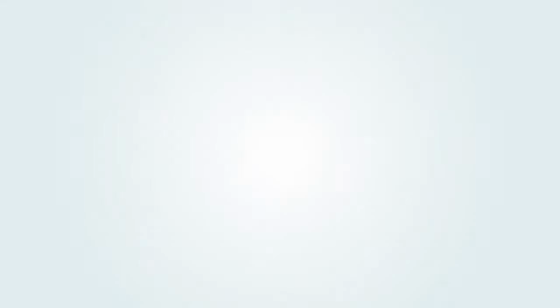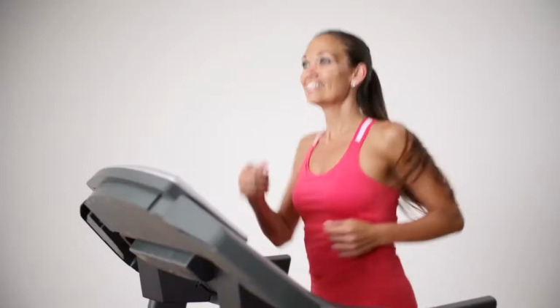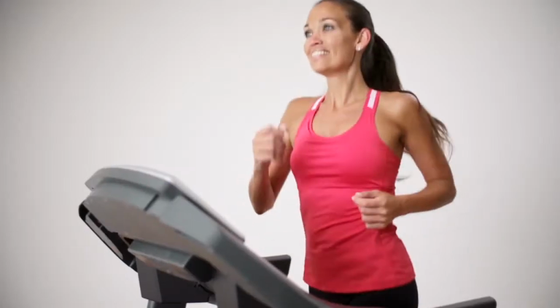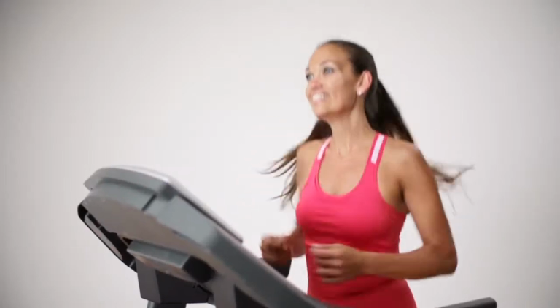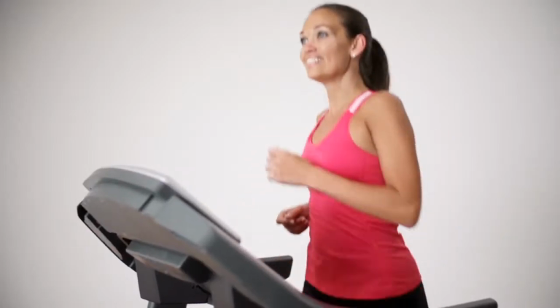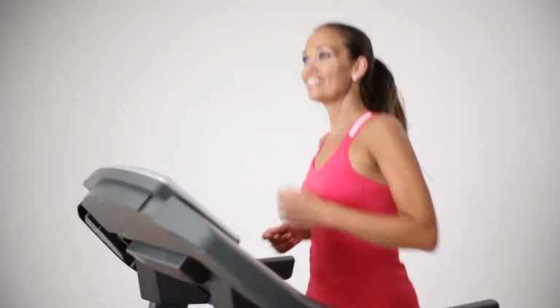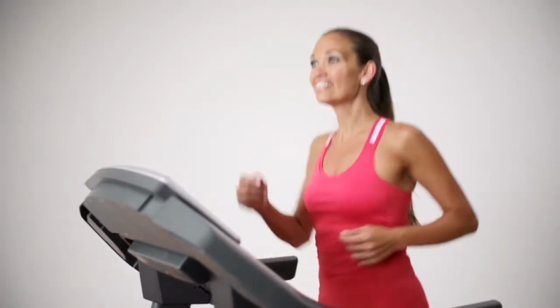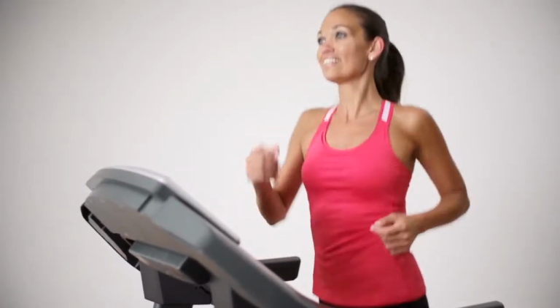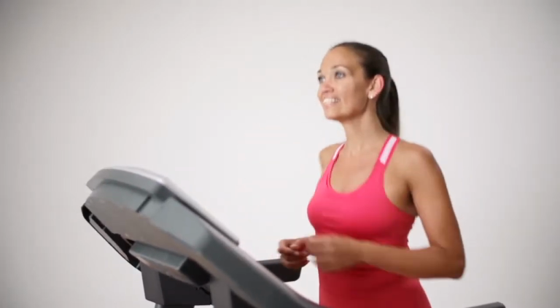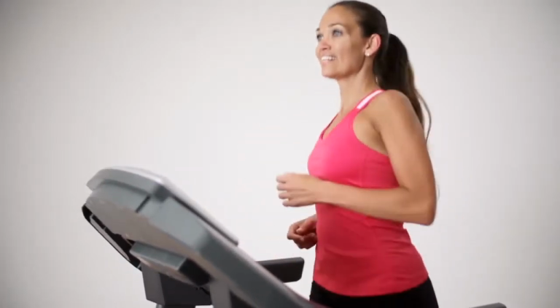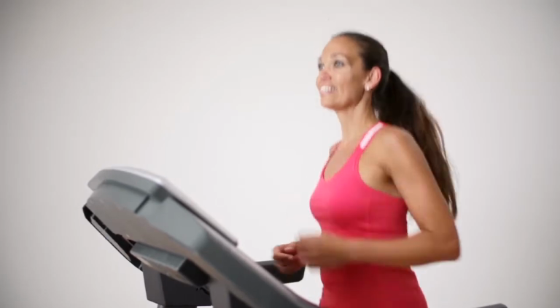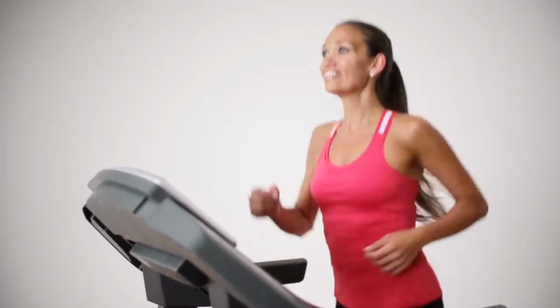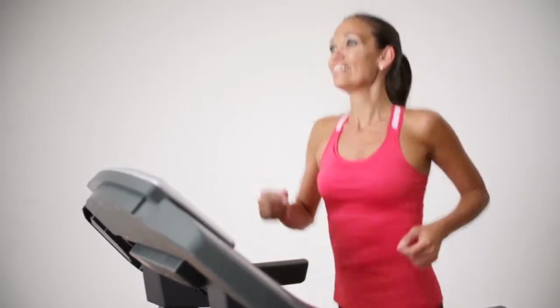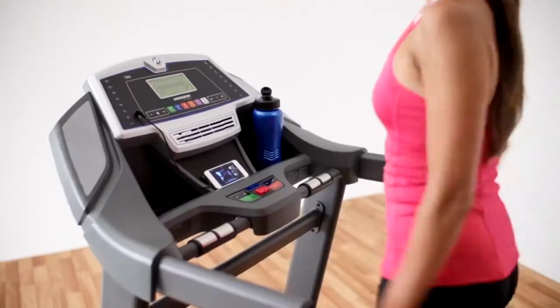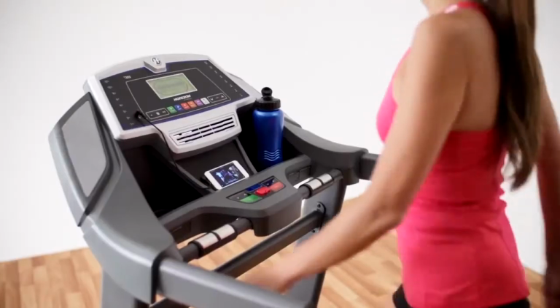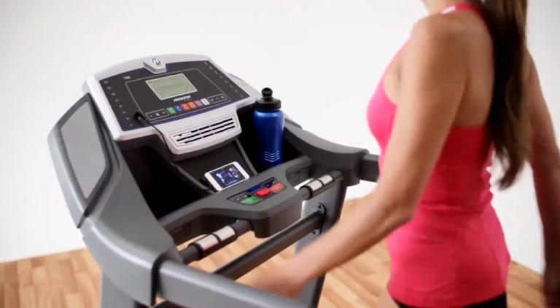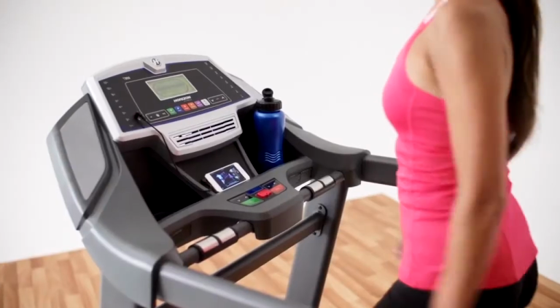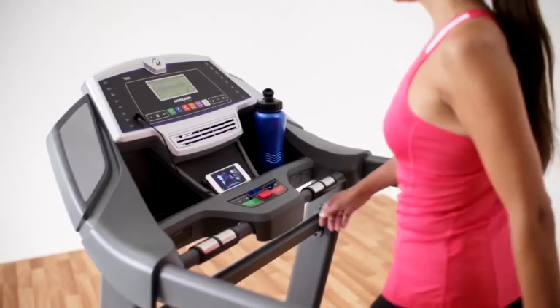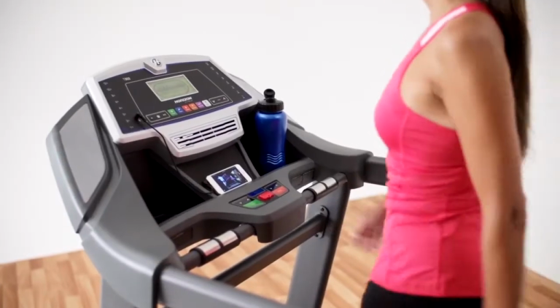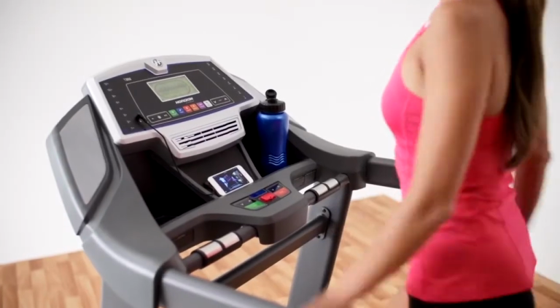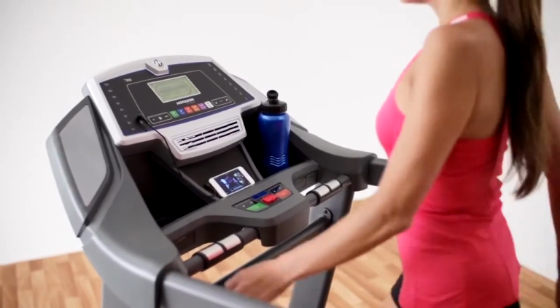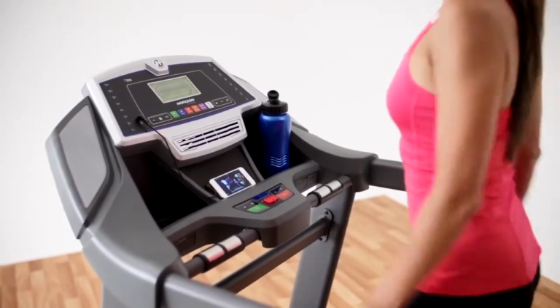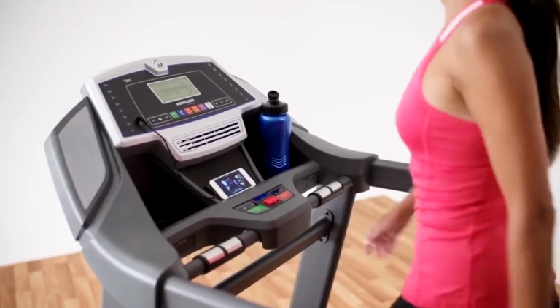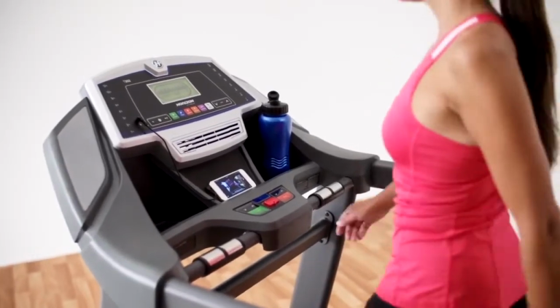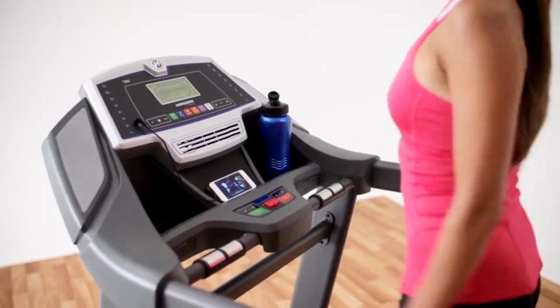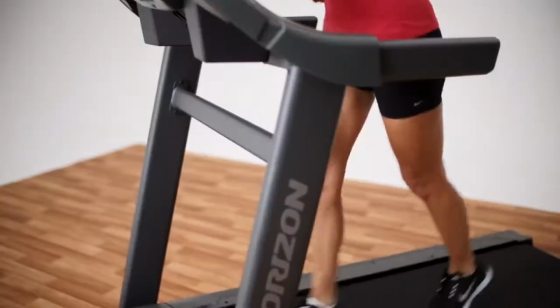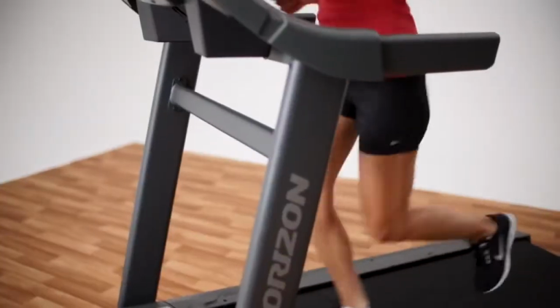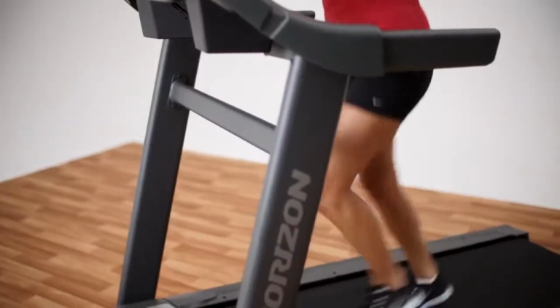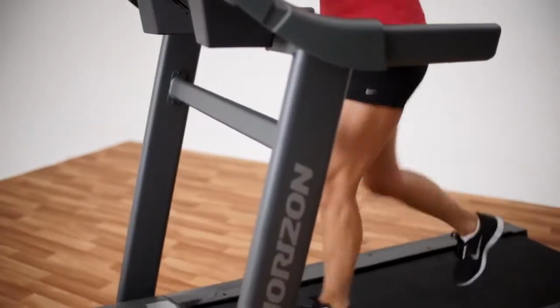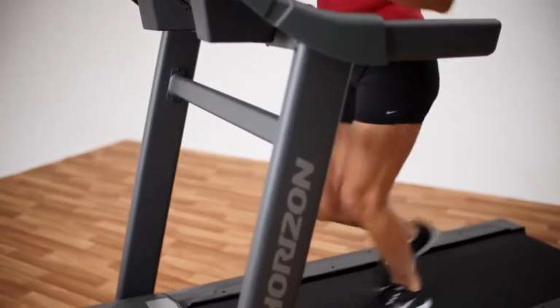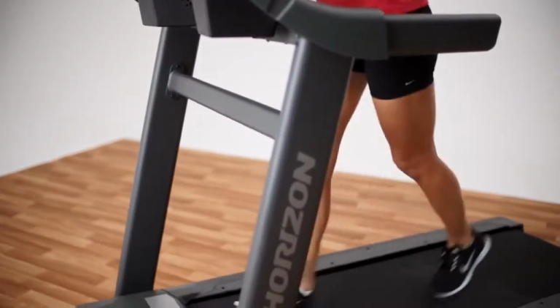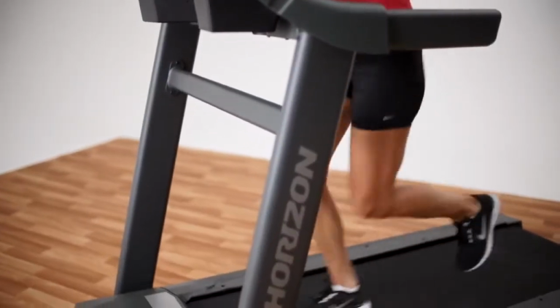Your first big step was committing to a healthy lifestyle. Your next one is choosing your new treadmill.